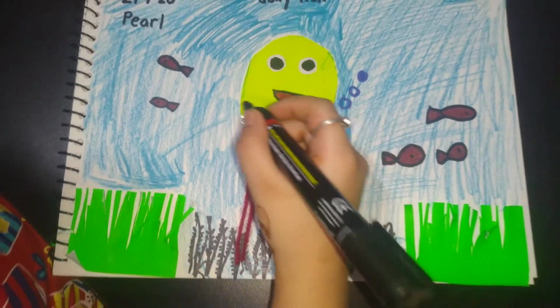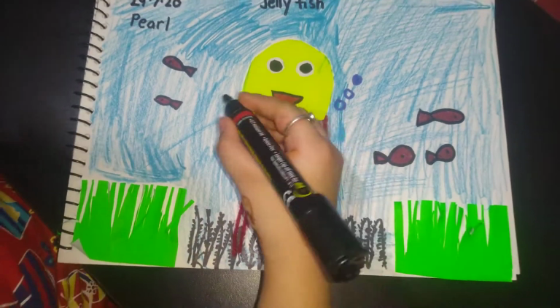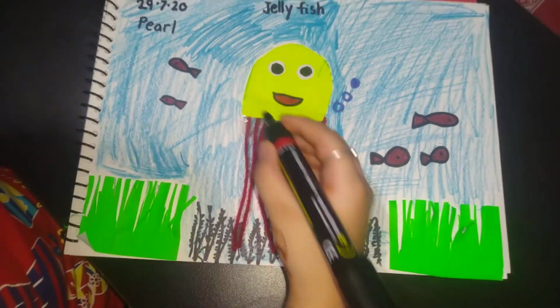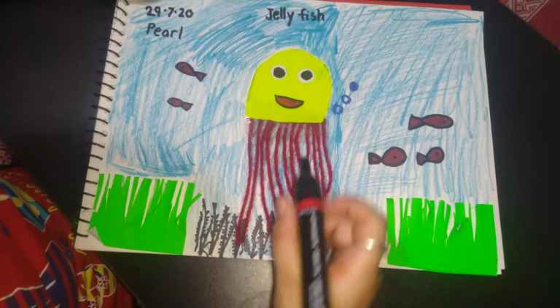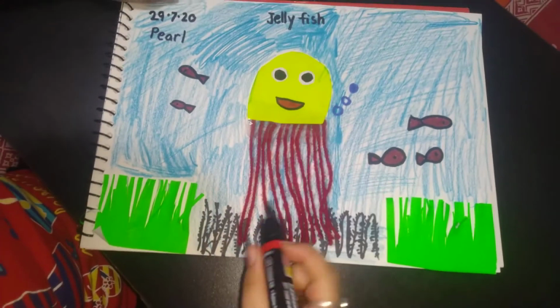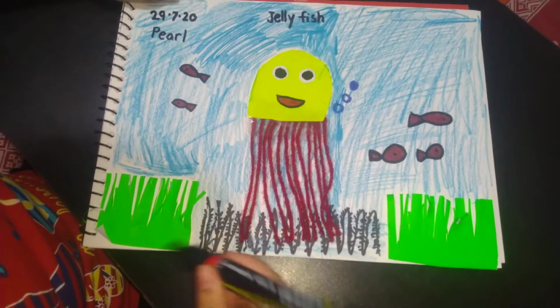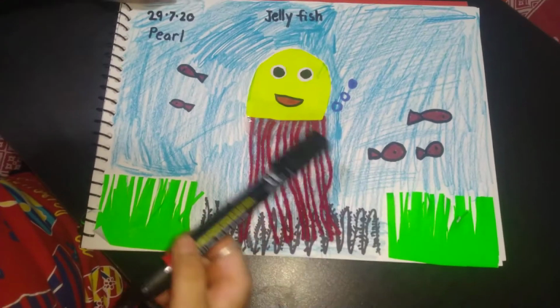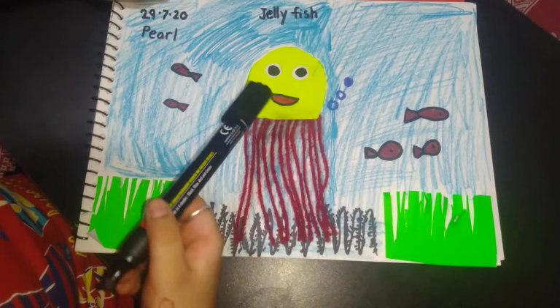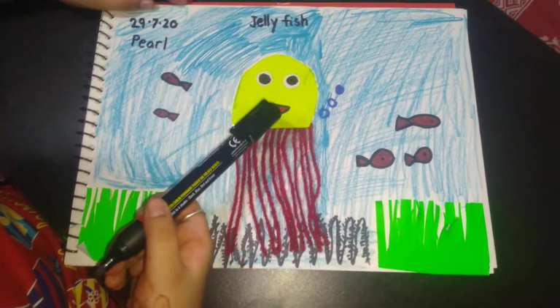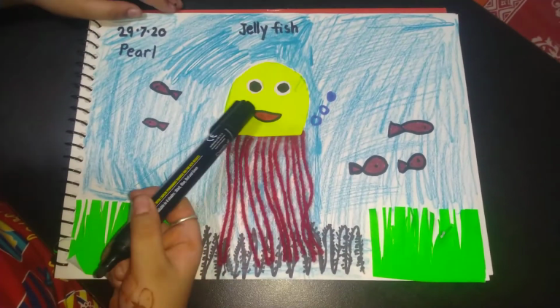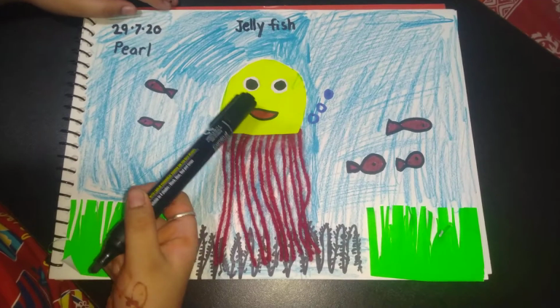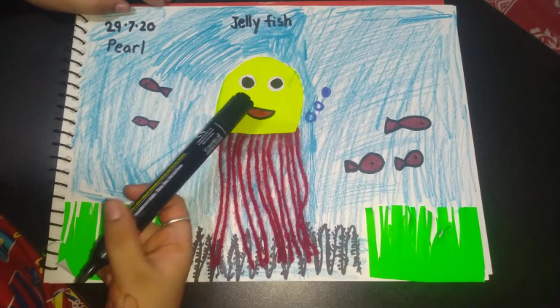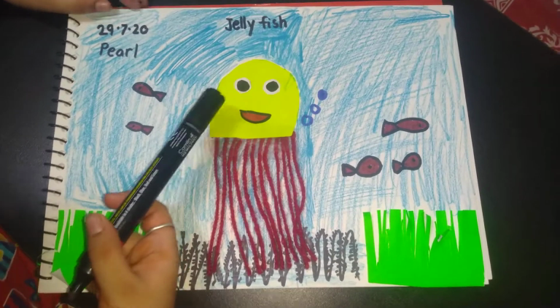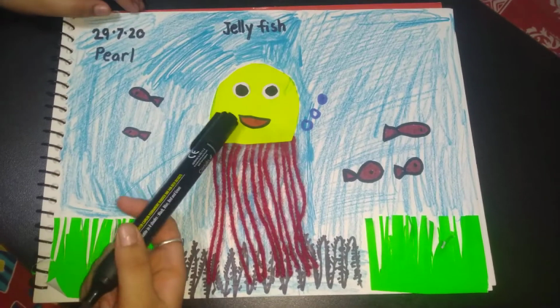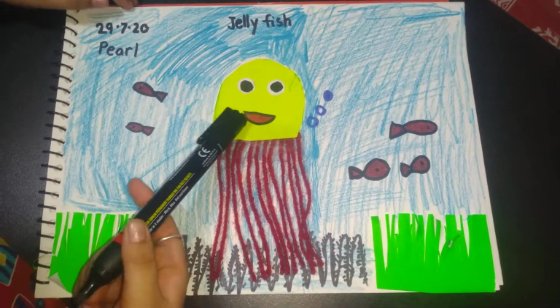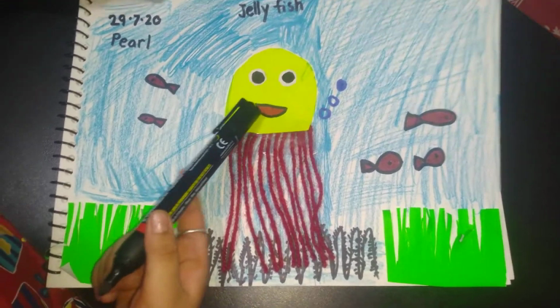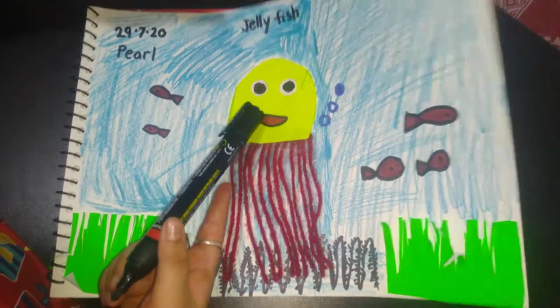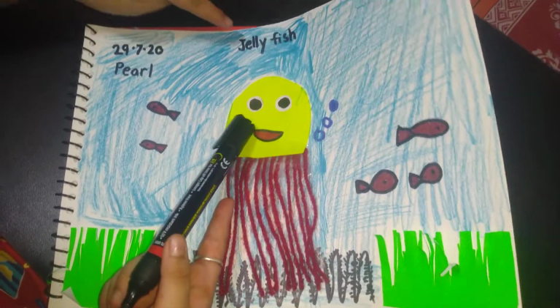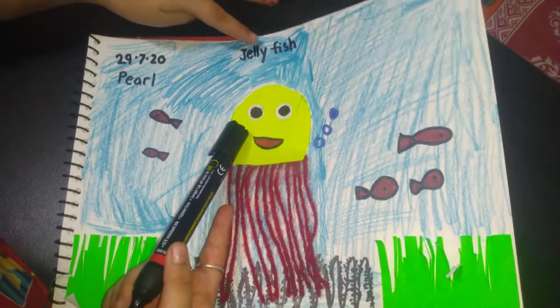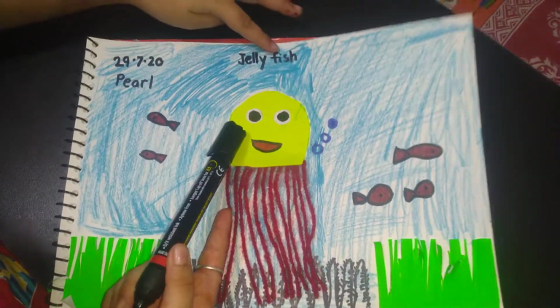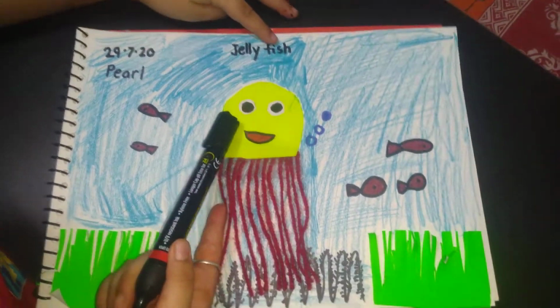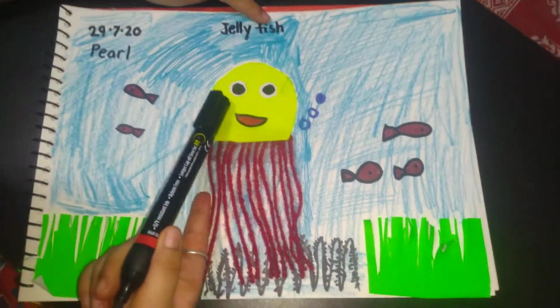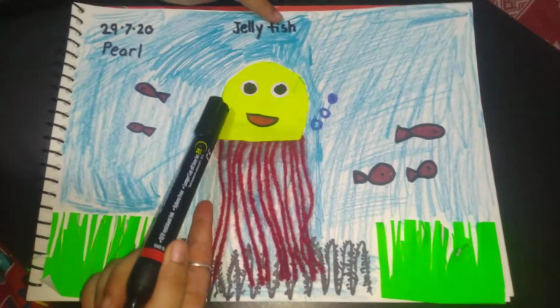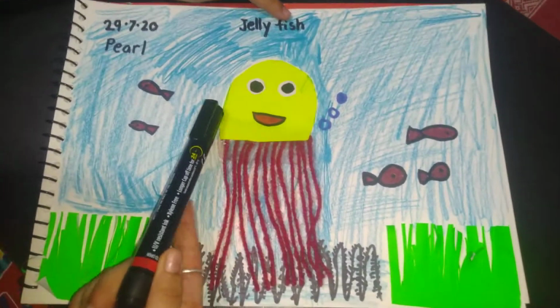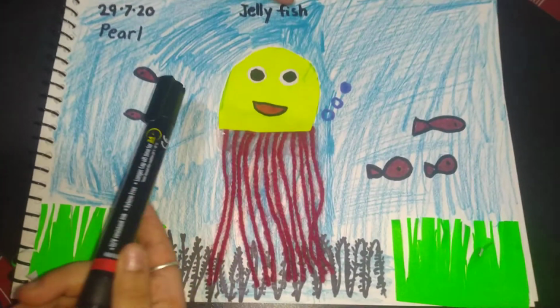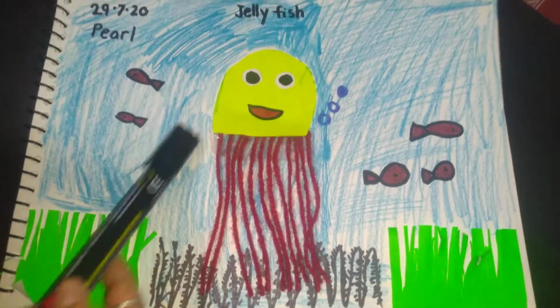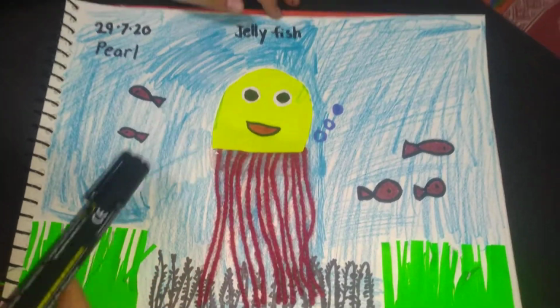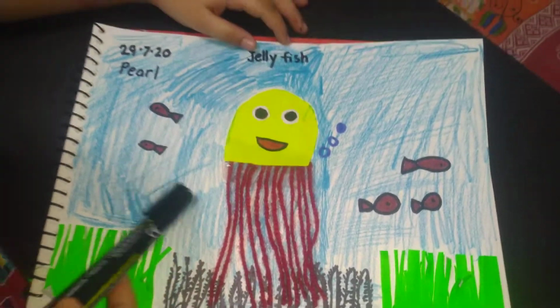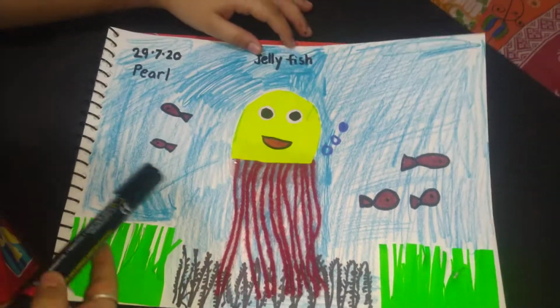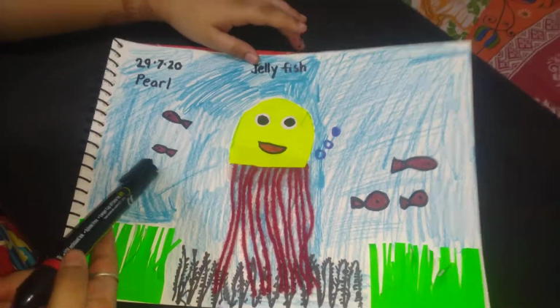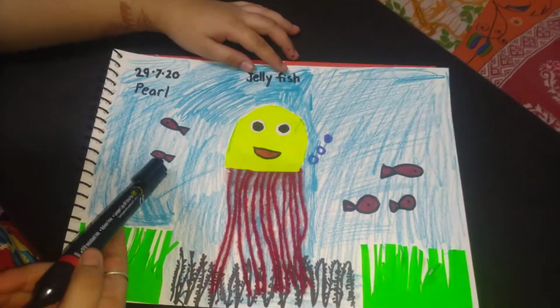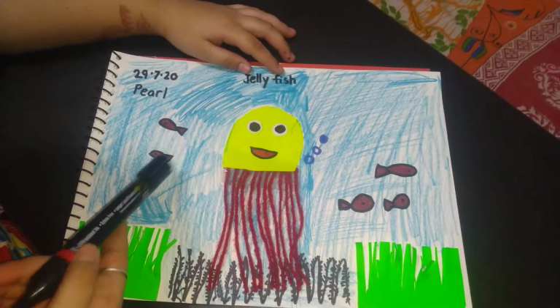Today I have done my work. I made the jellyfish. Let's make more fish.